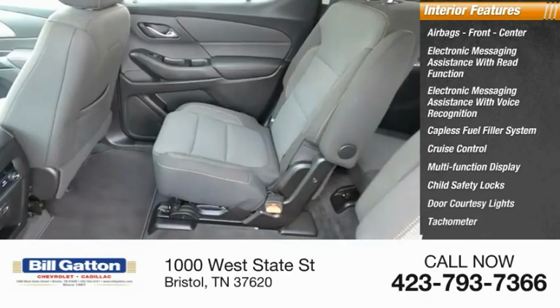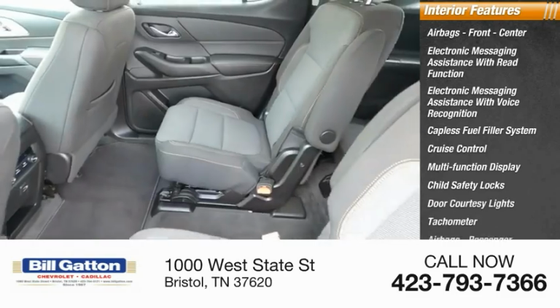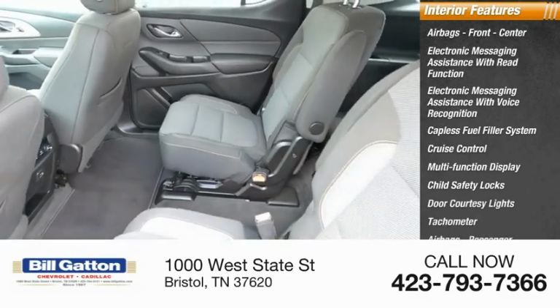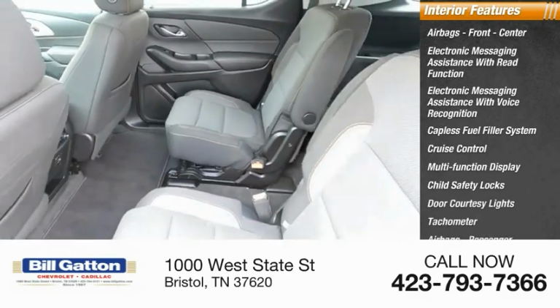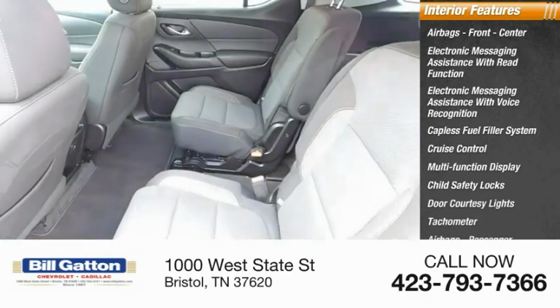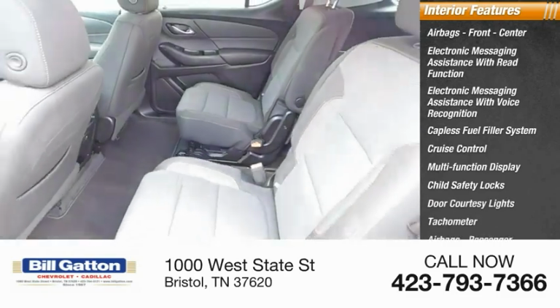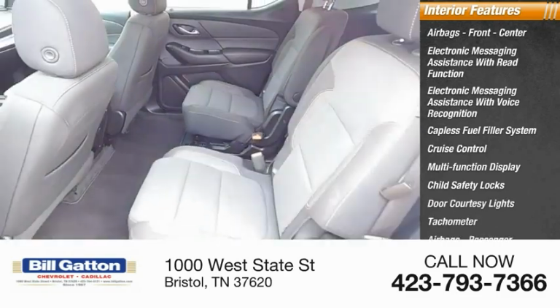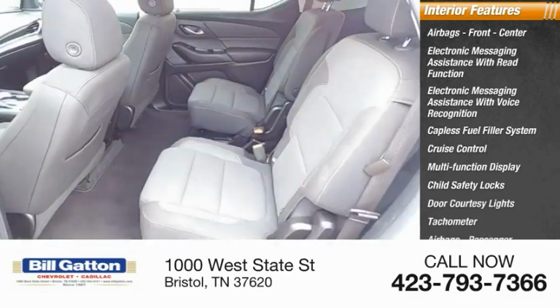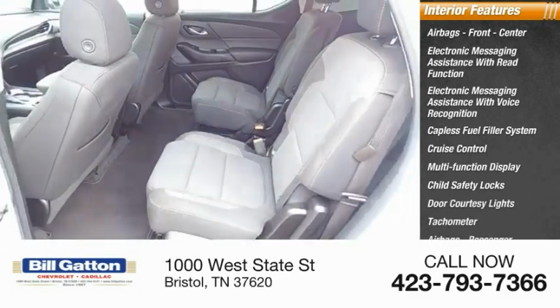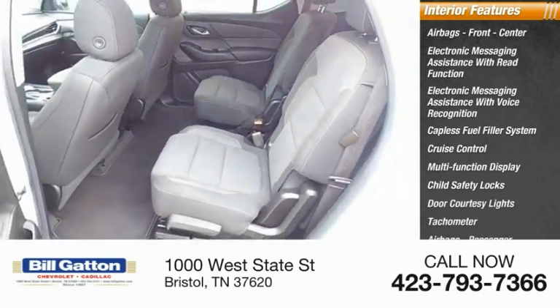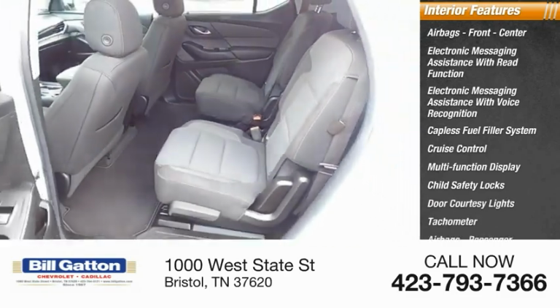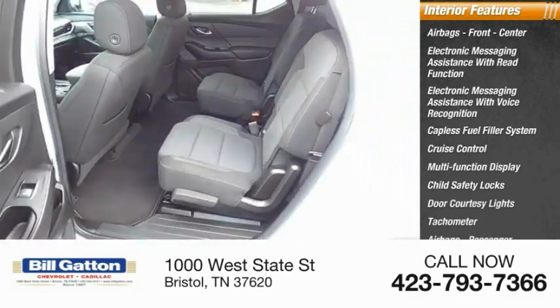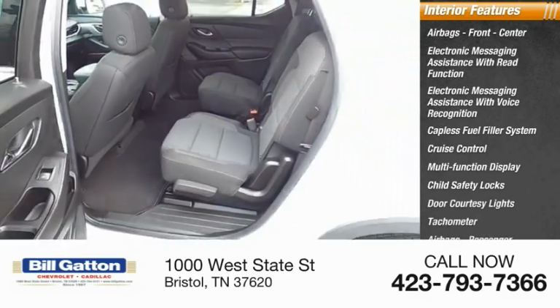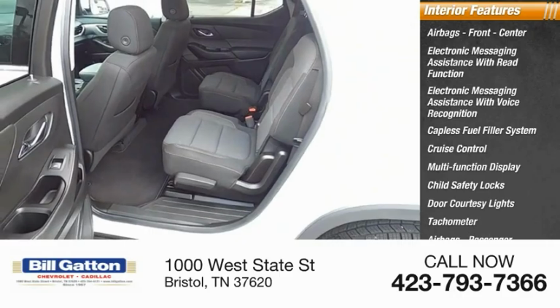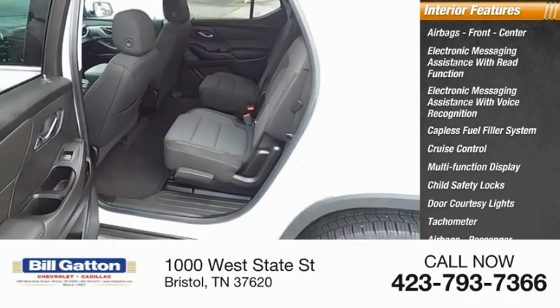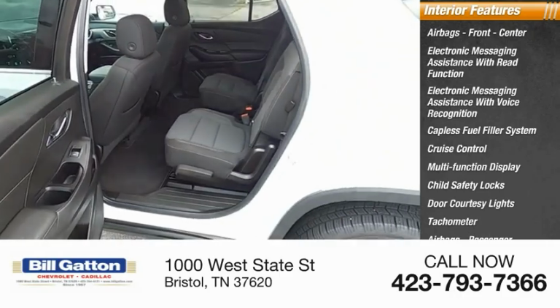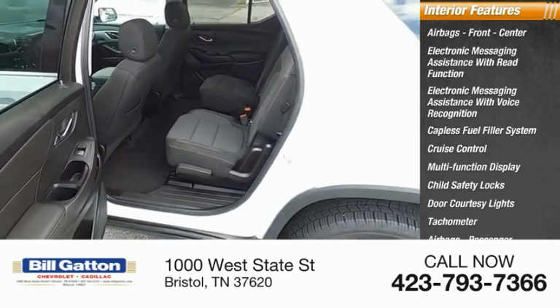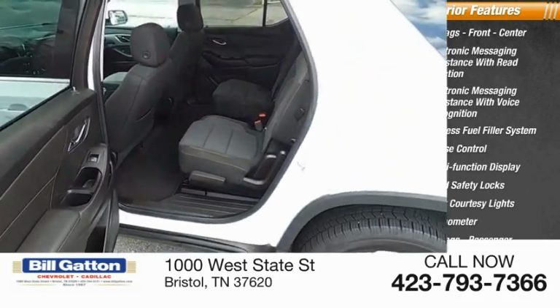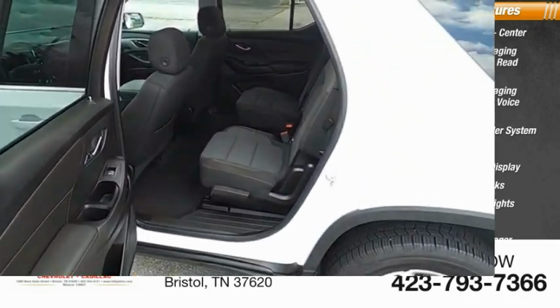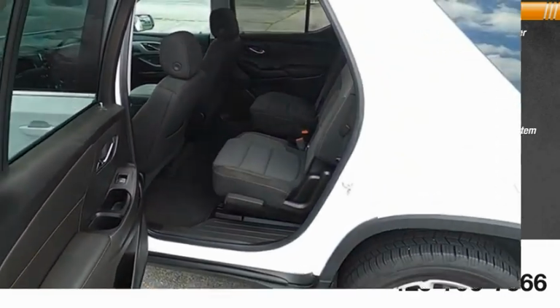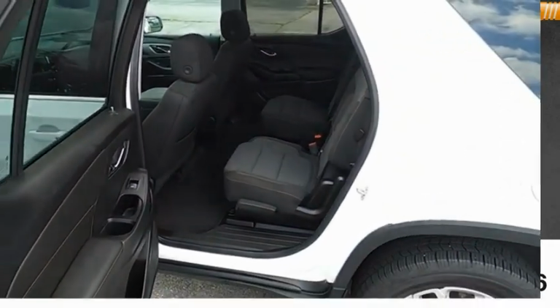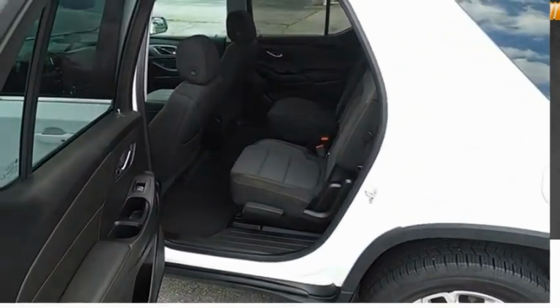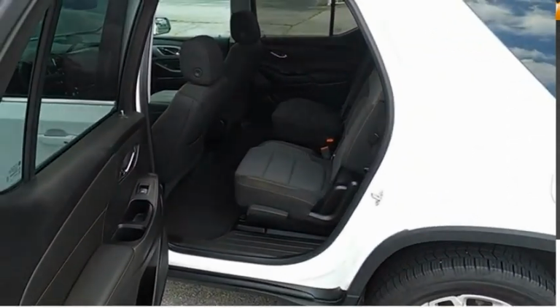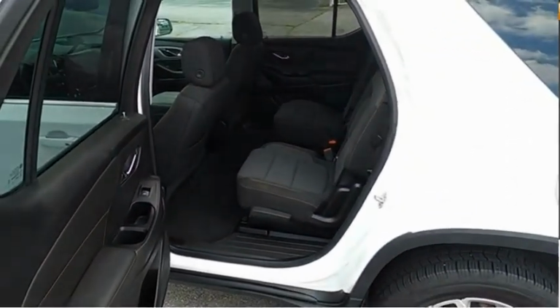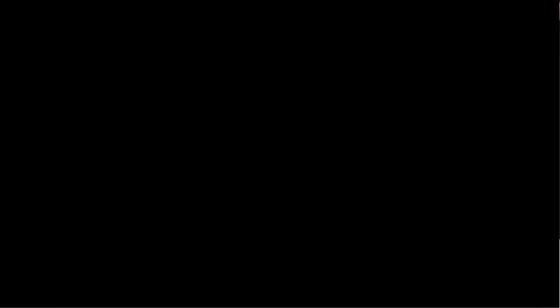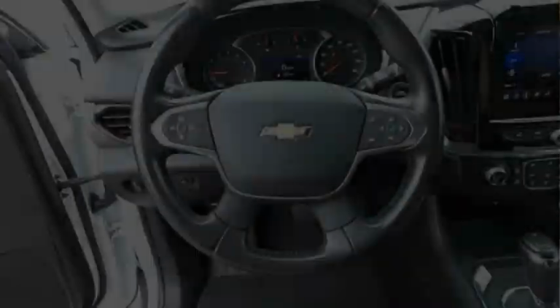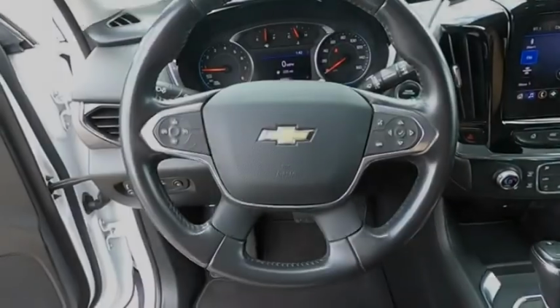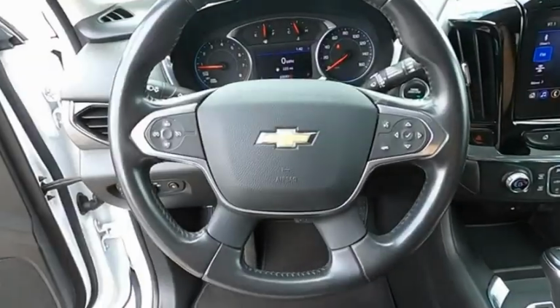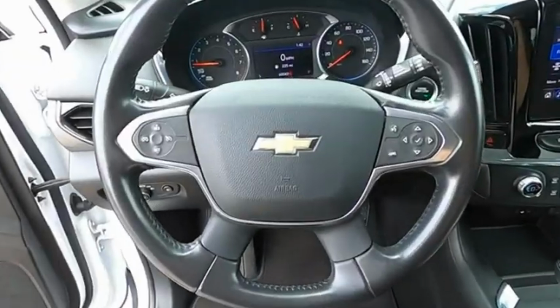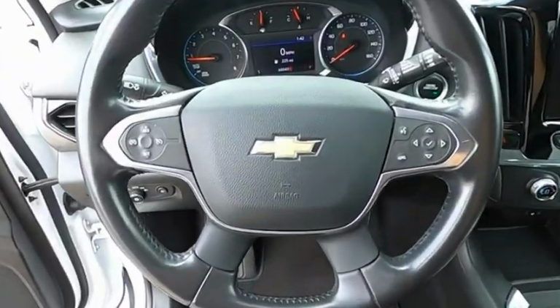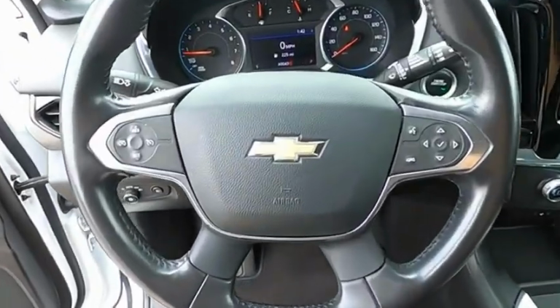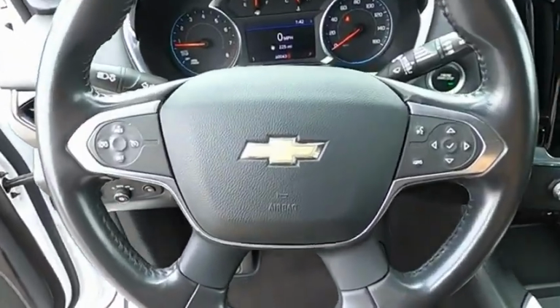Airbags with passenger occupant sensing deactivation. Your new ride is just a phone call away.